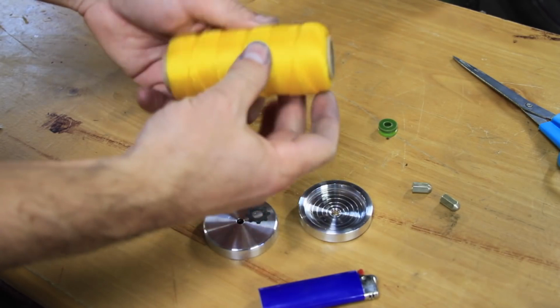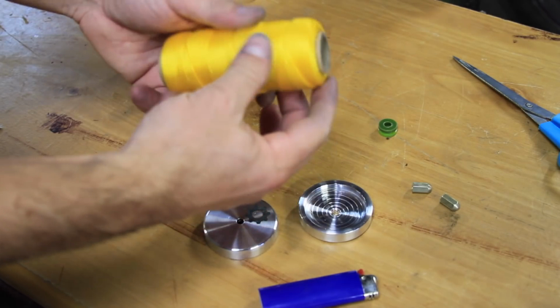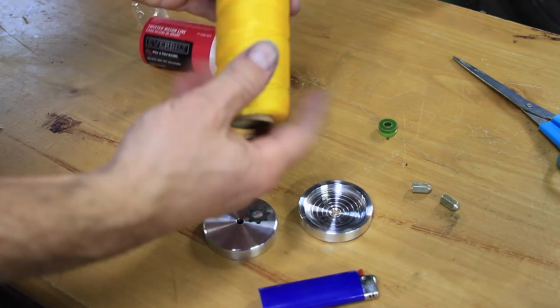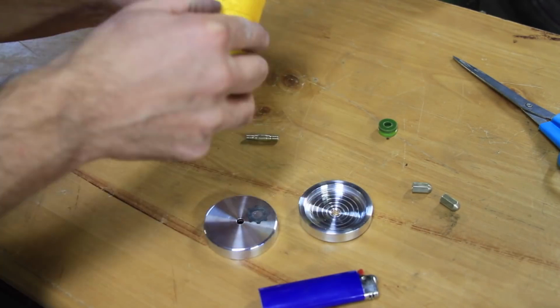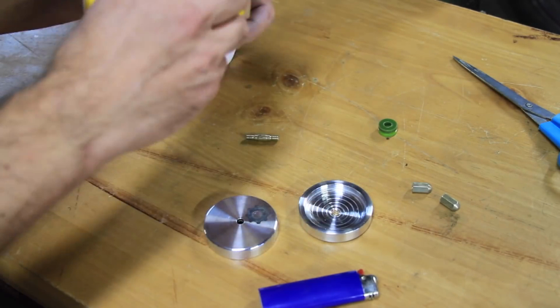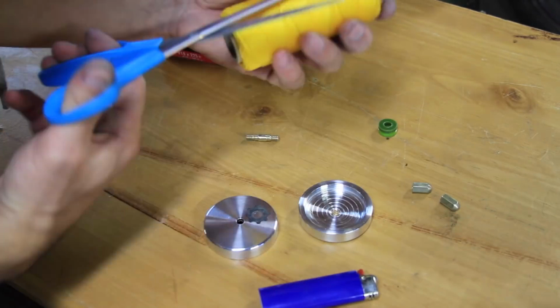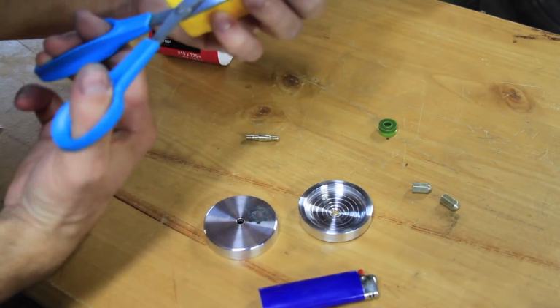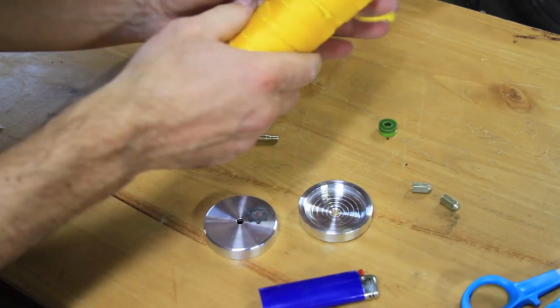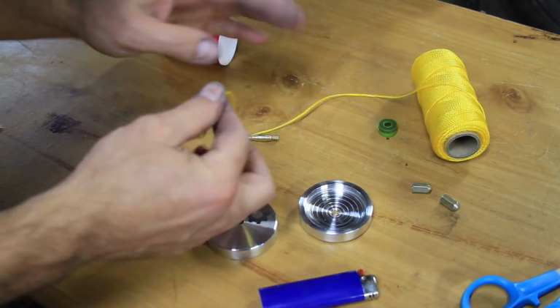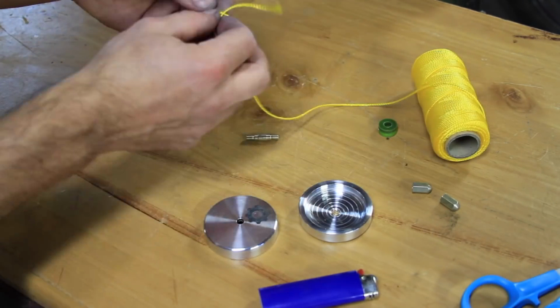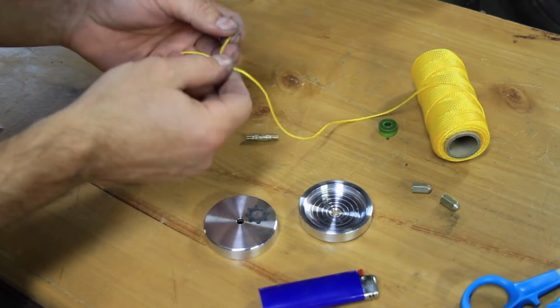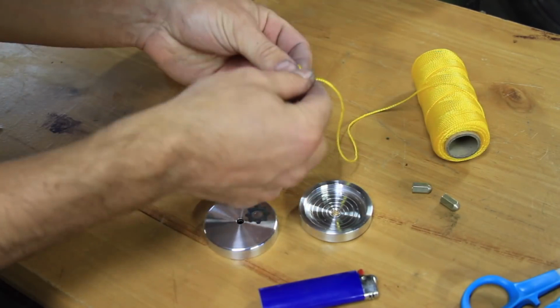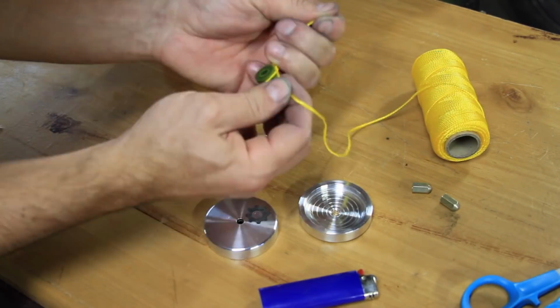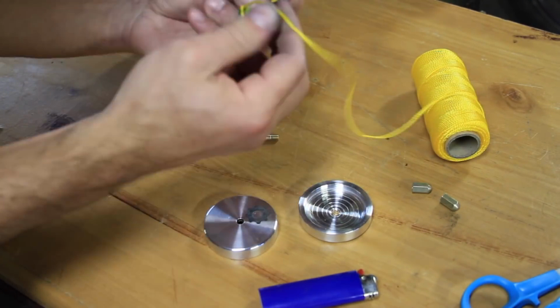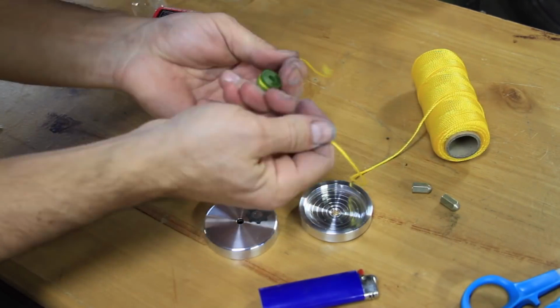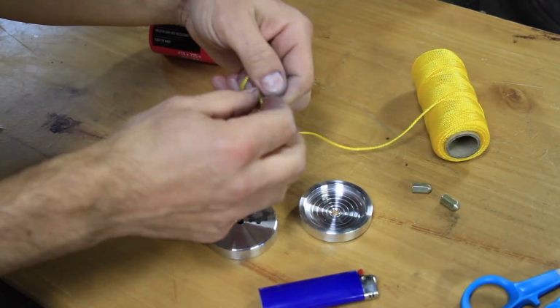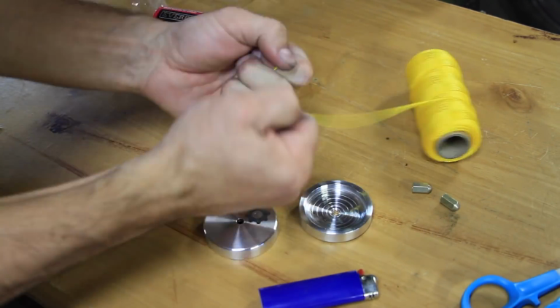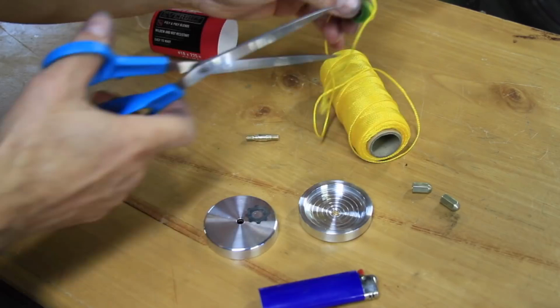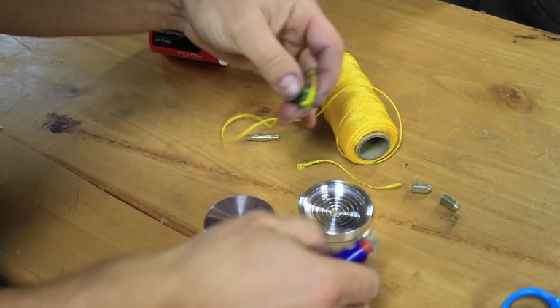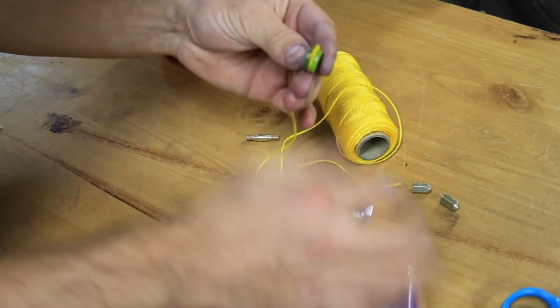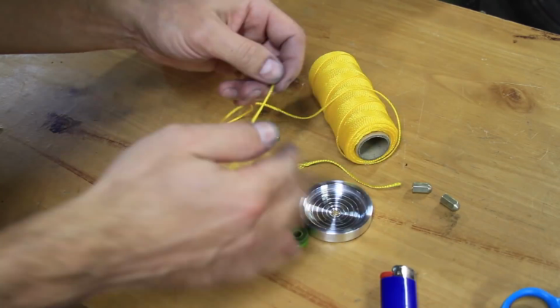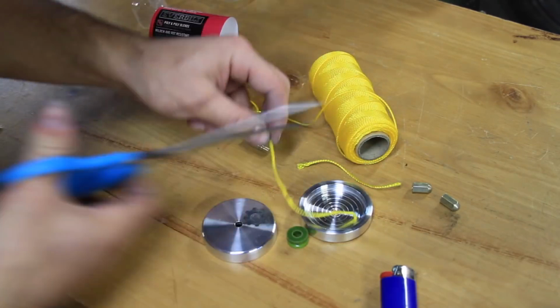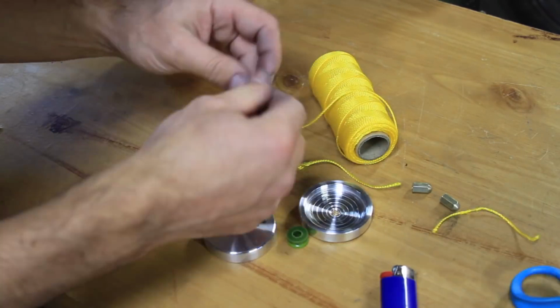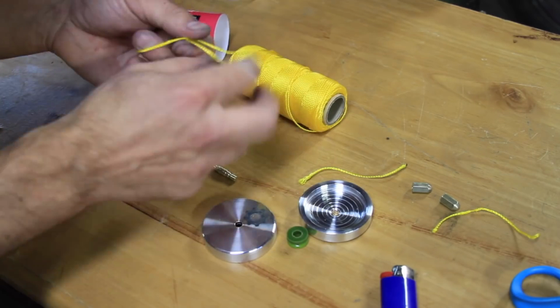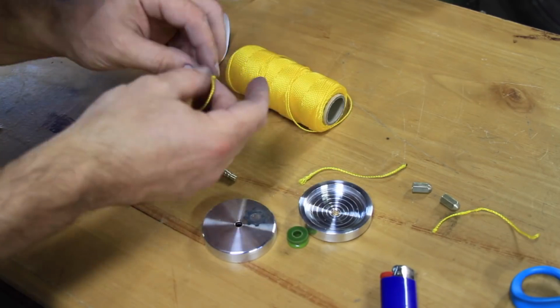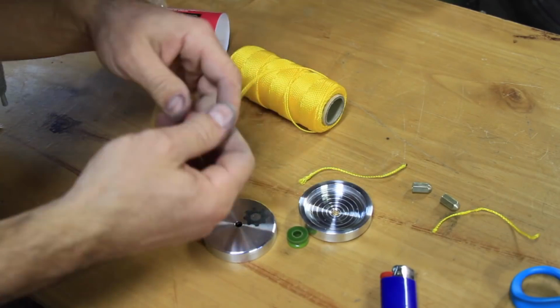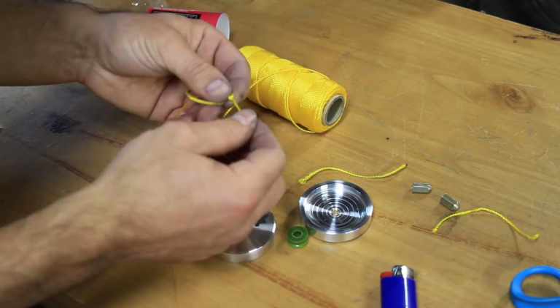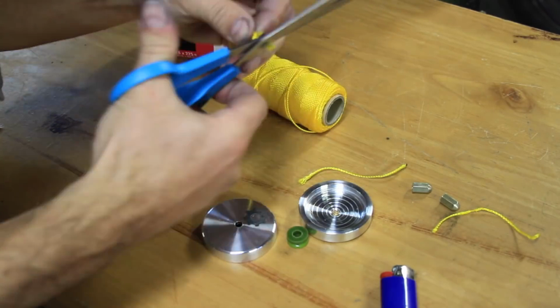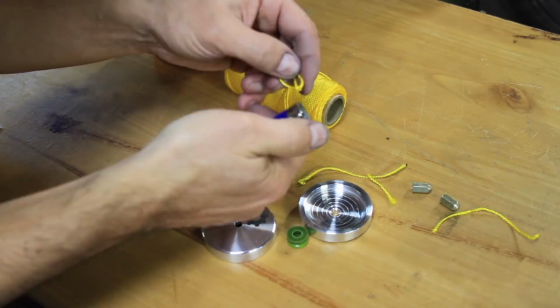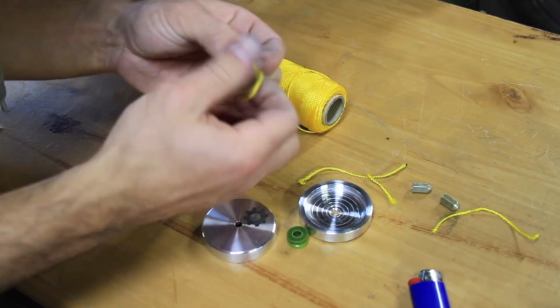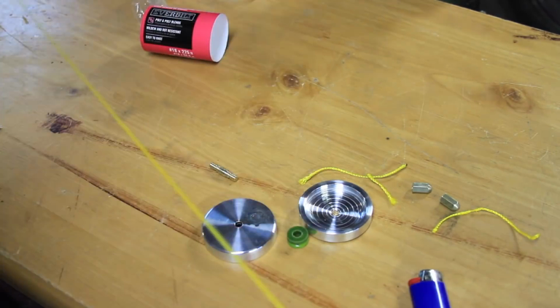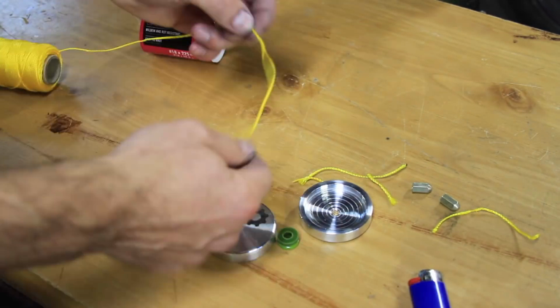I had a terrible time getting this string to work, as every time I tried to fuse the end it just broke the knot.